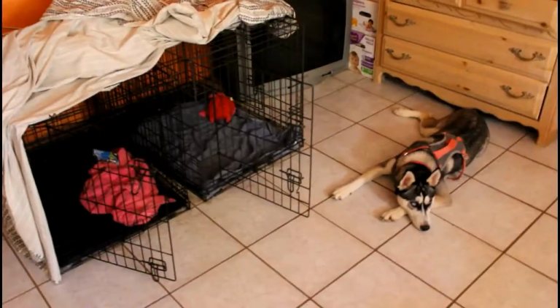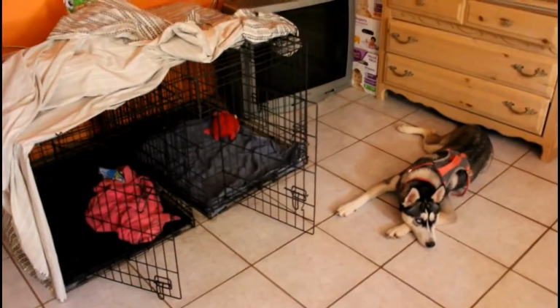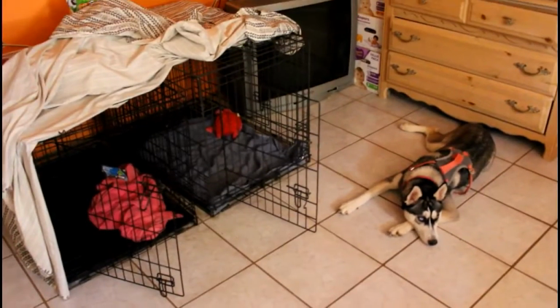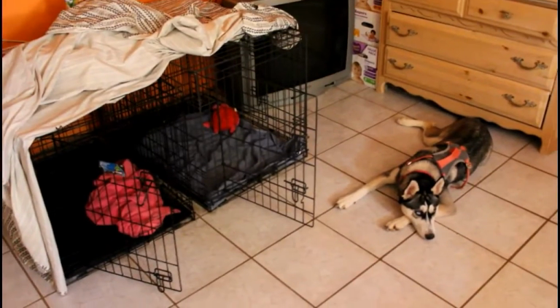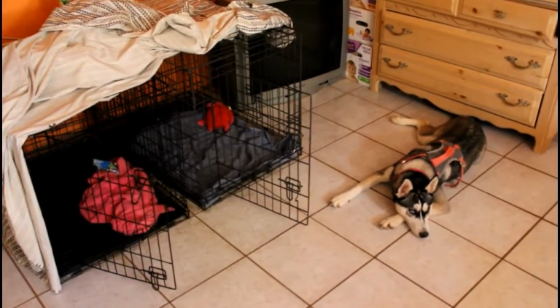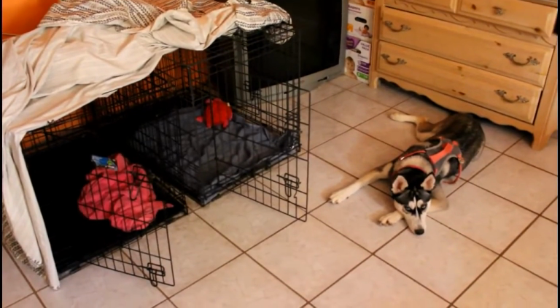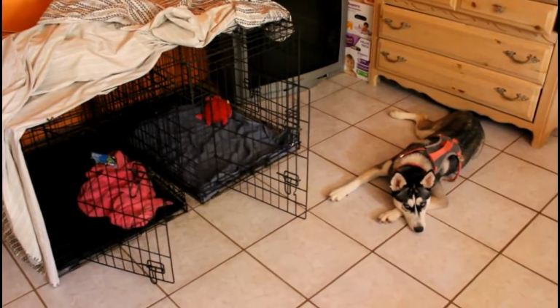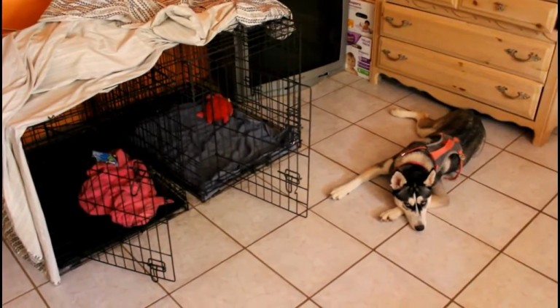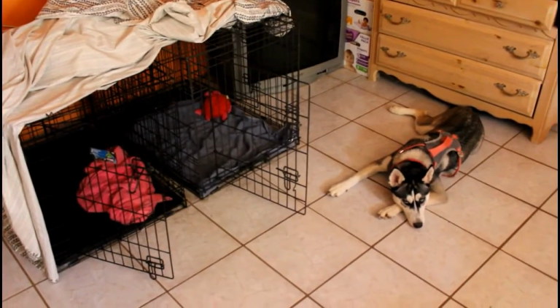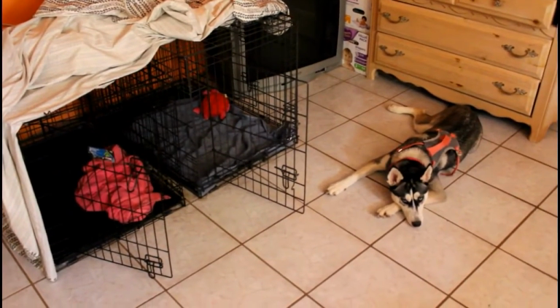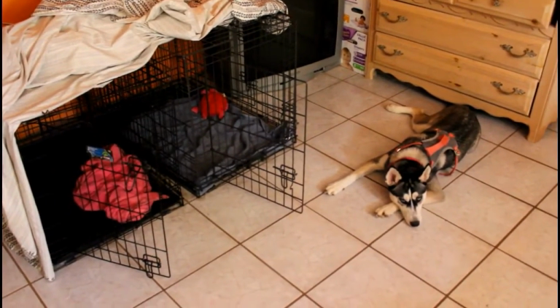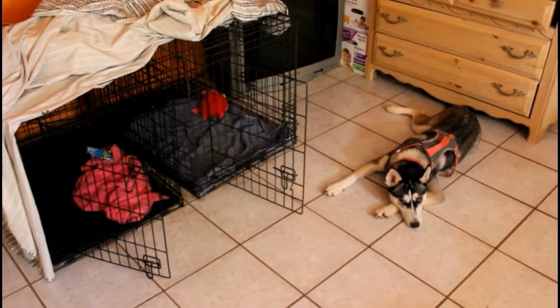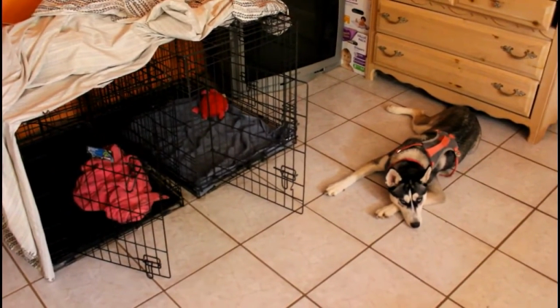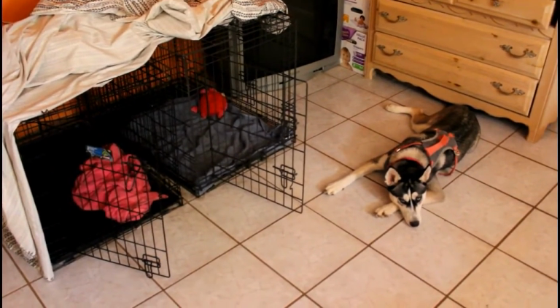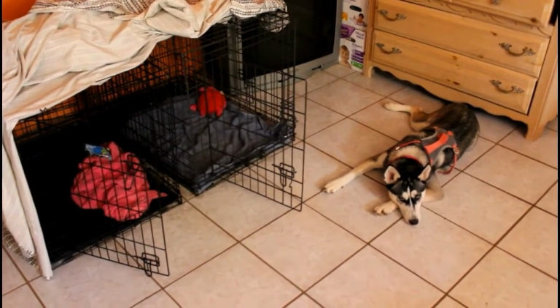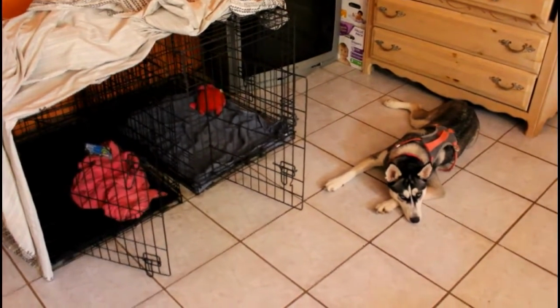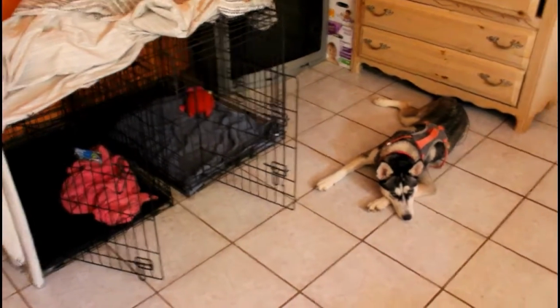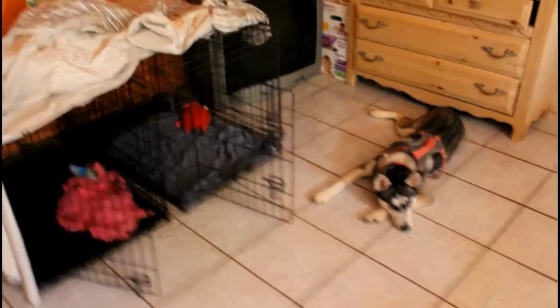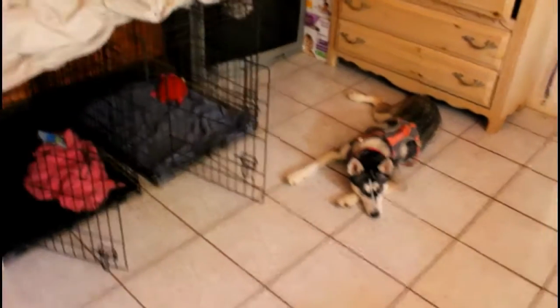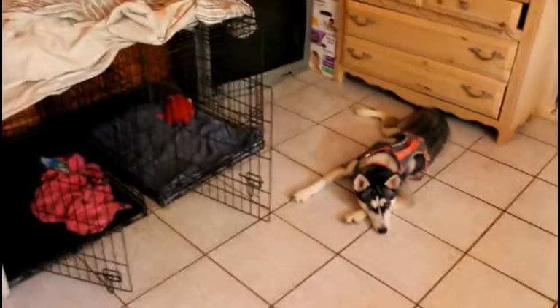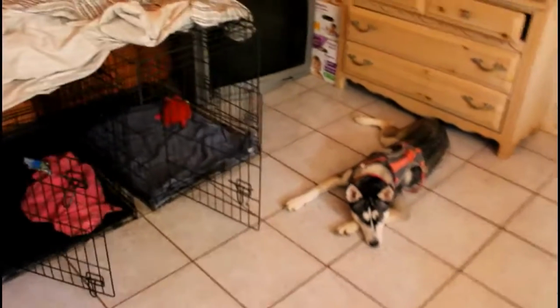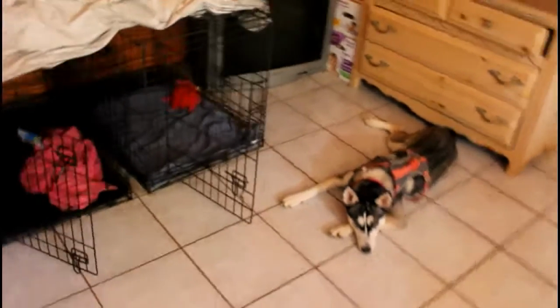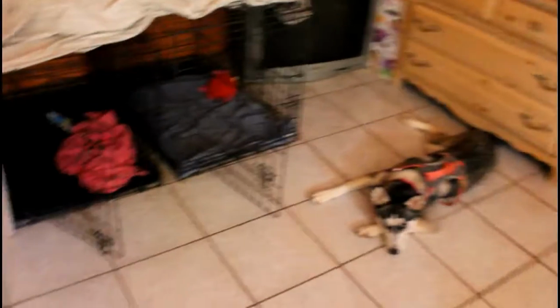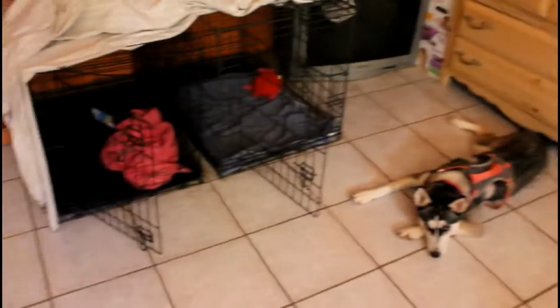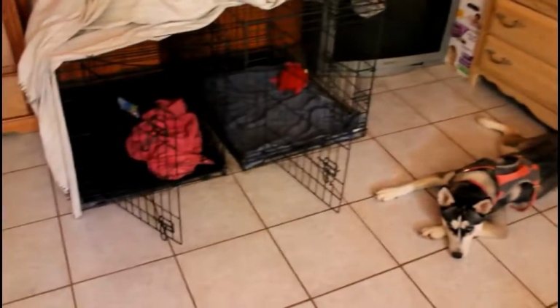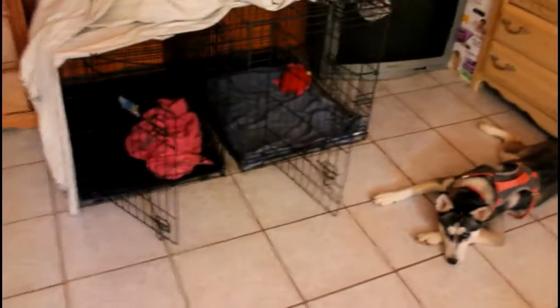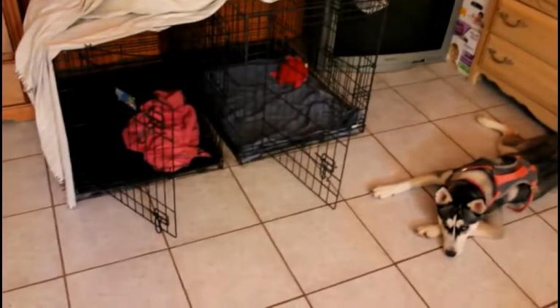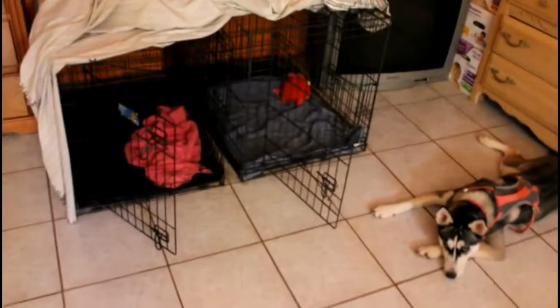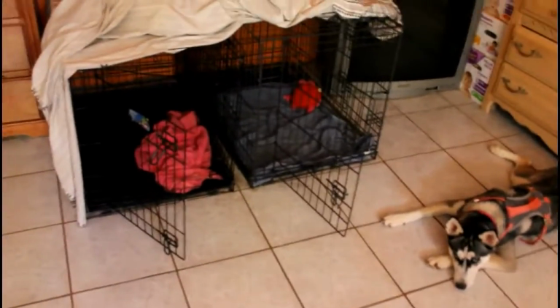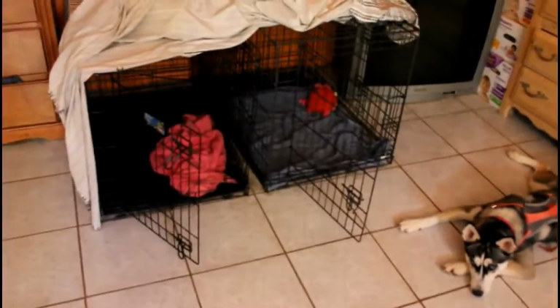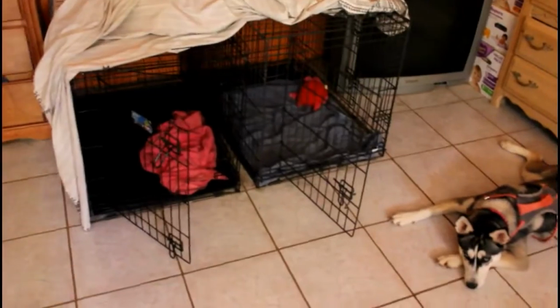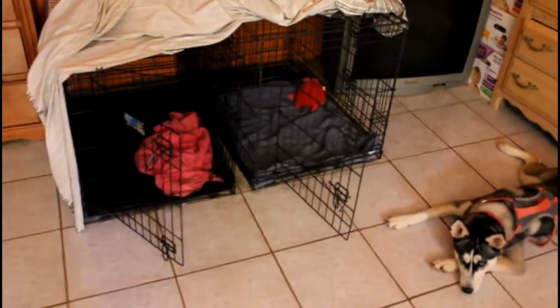Your dogs will be fully crate trained in no time. This is how our dogs are now at six months old.